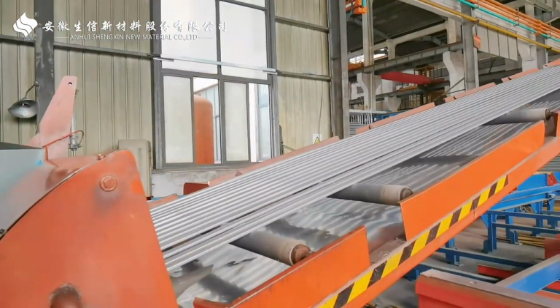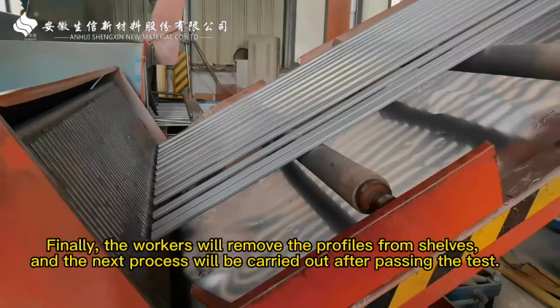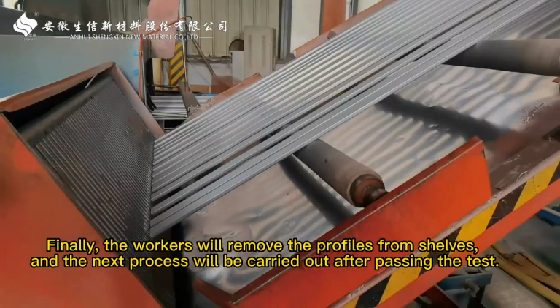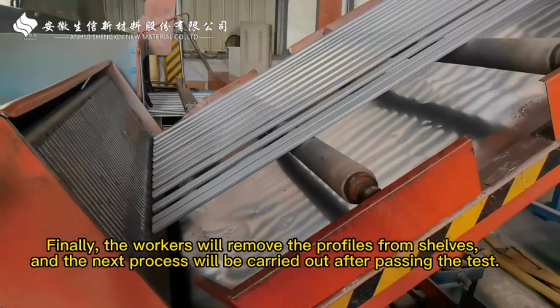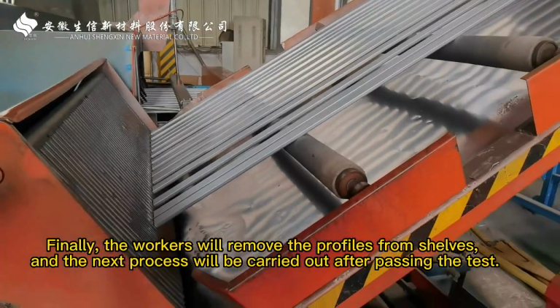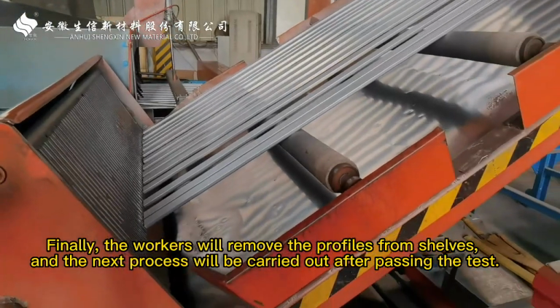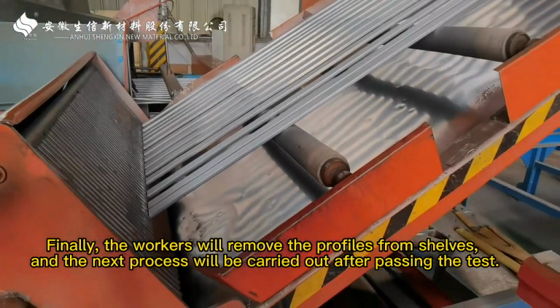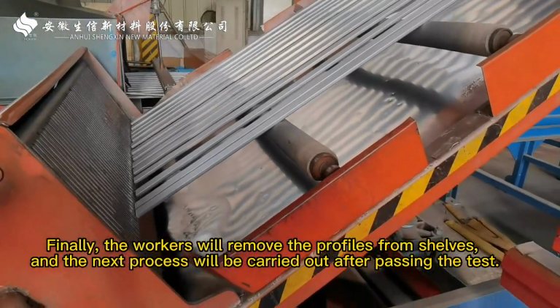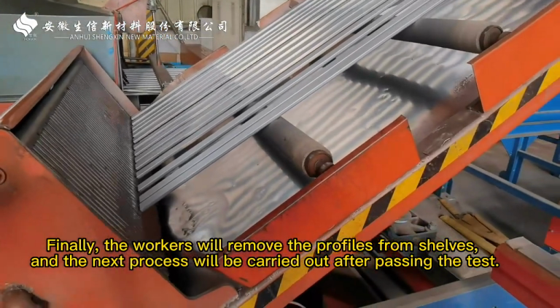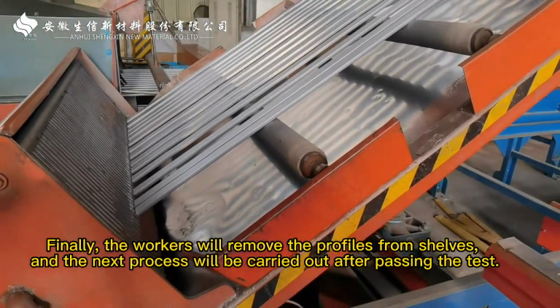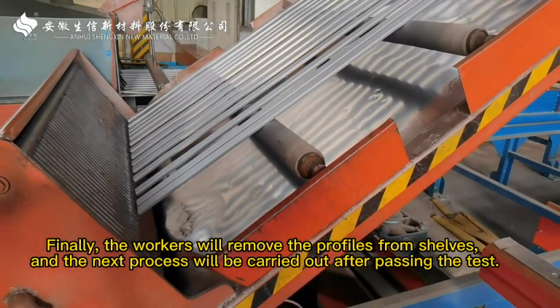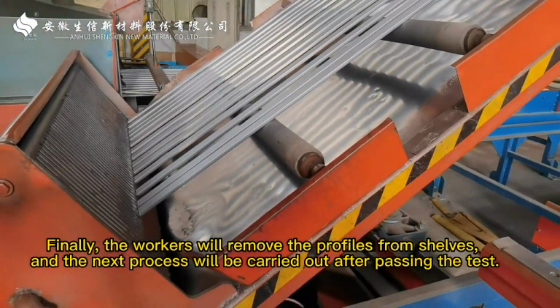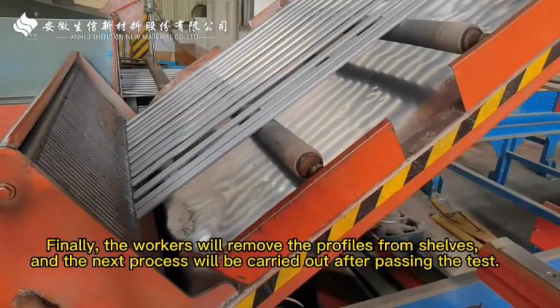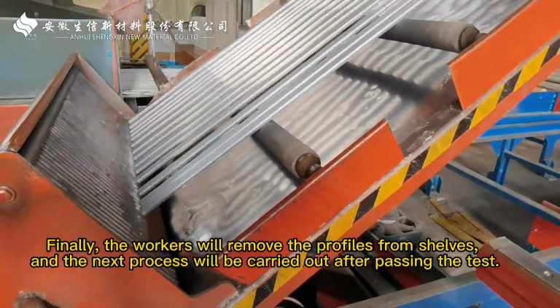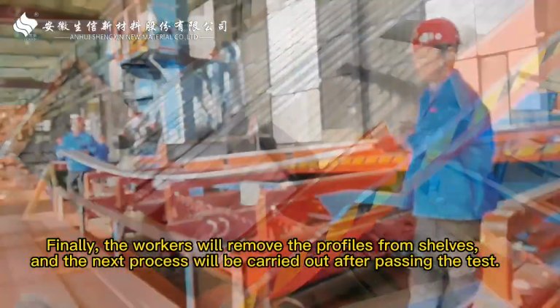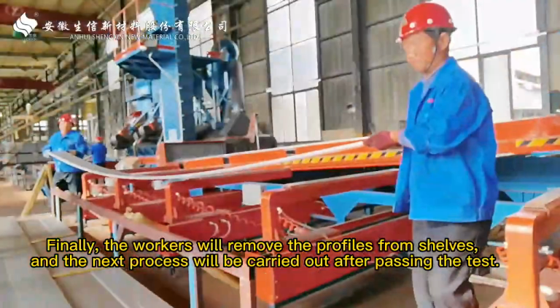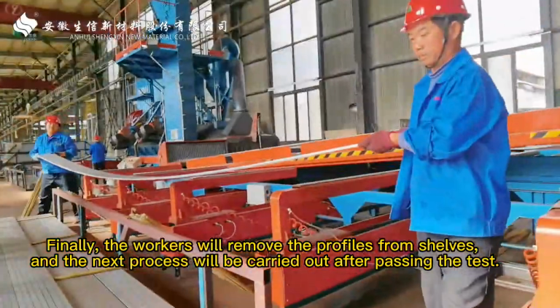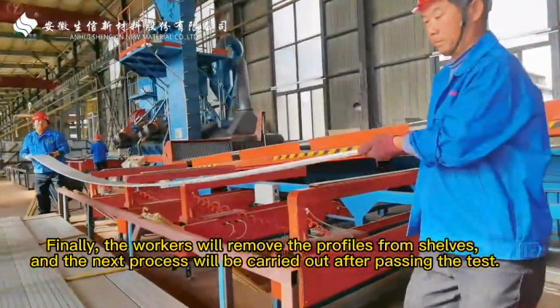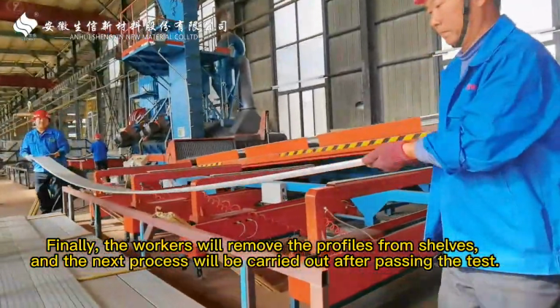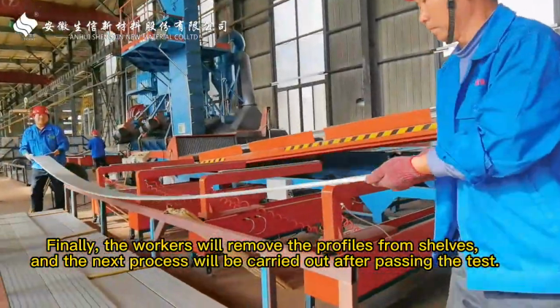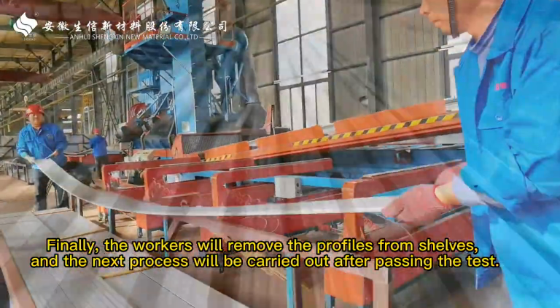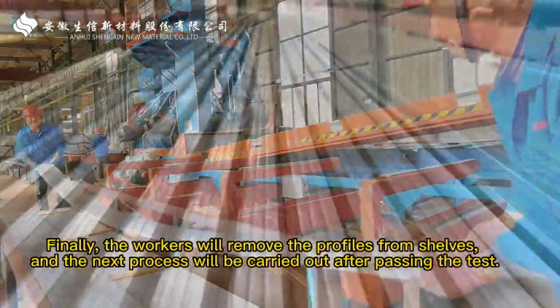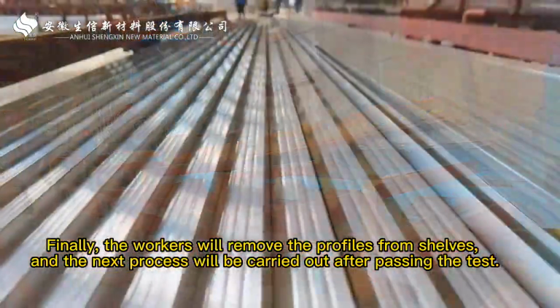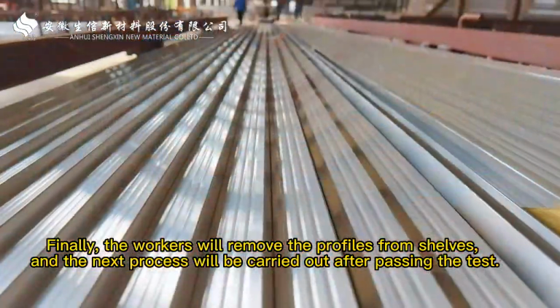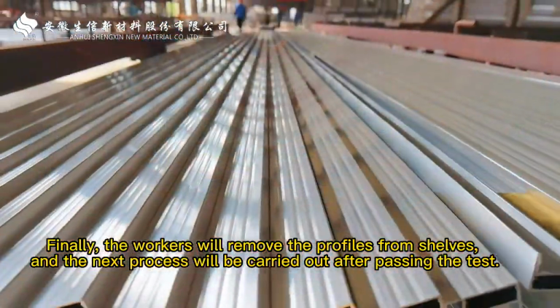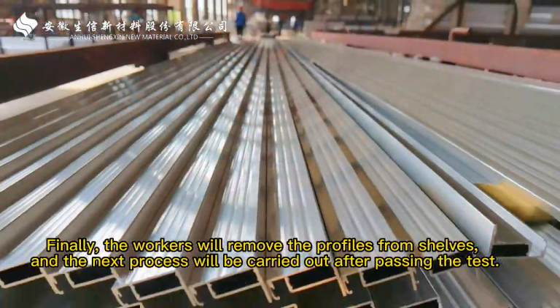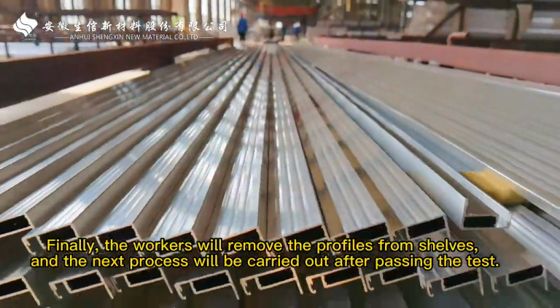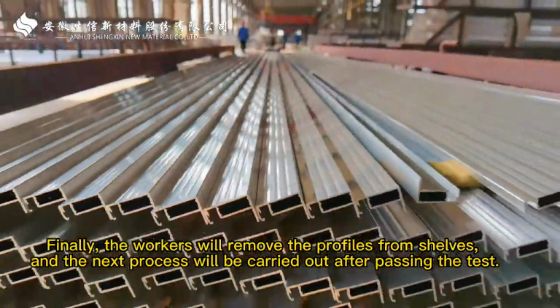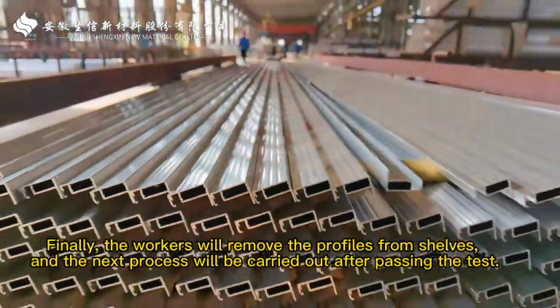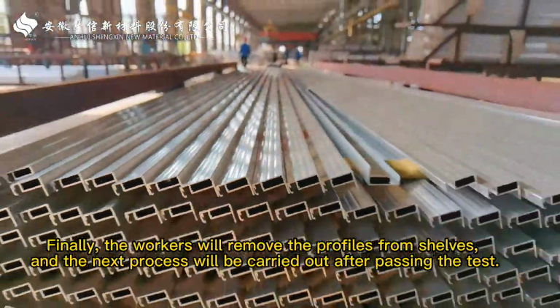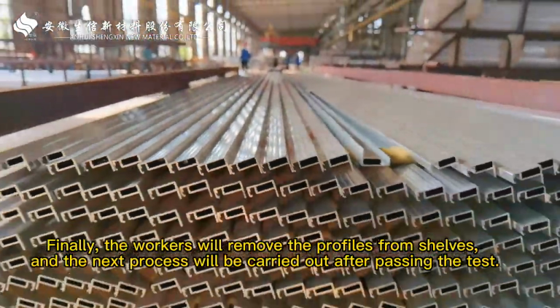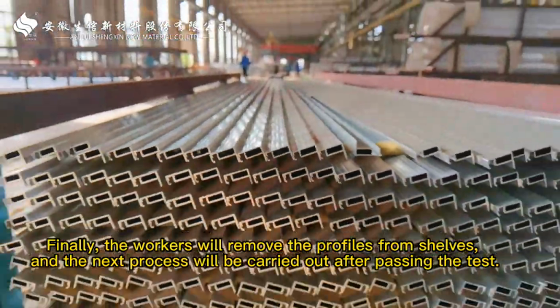Finally, the workers will remove the profiles from the shelves, and the next process will be carried out after passing the test.